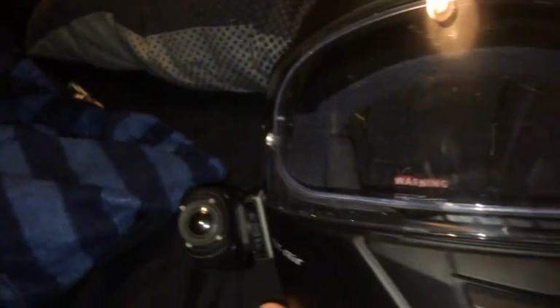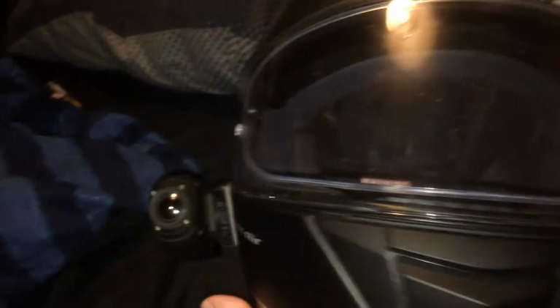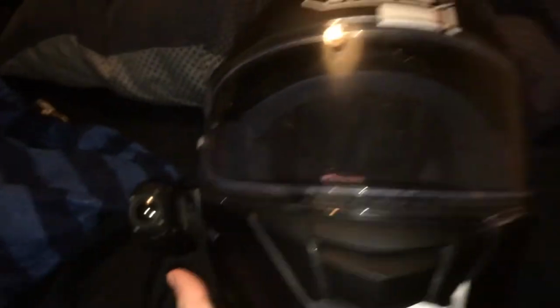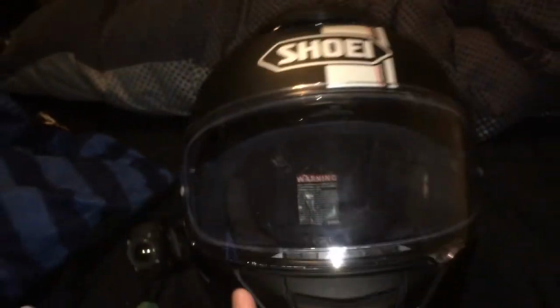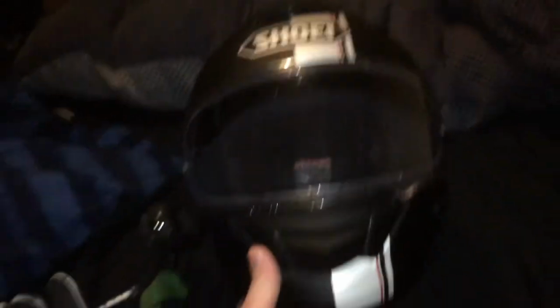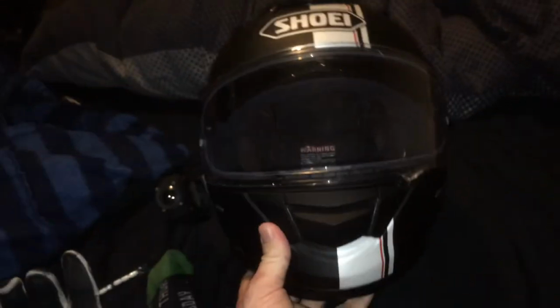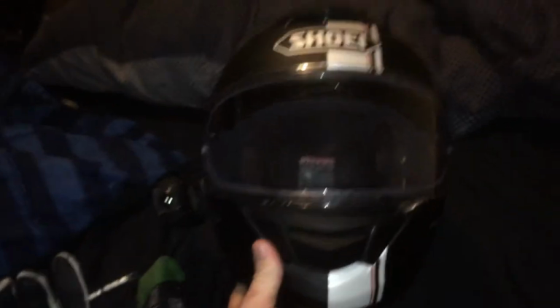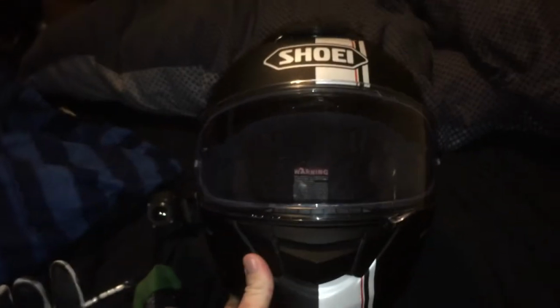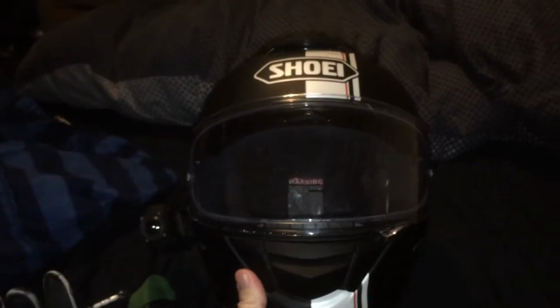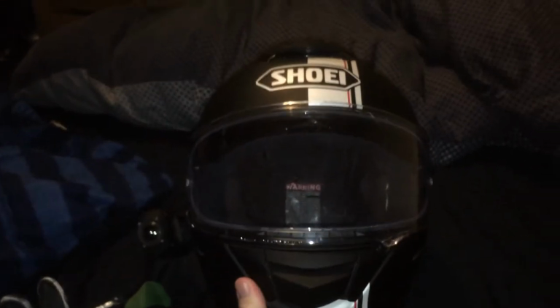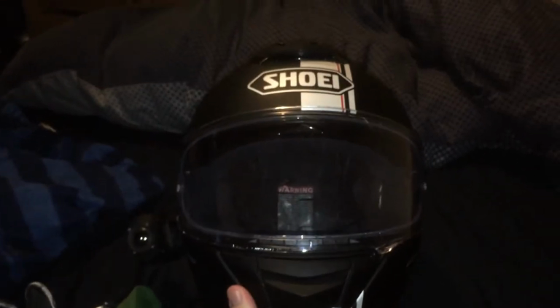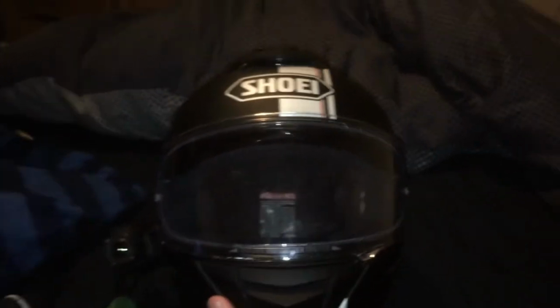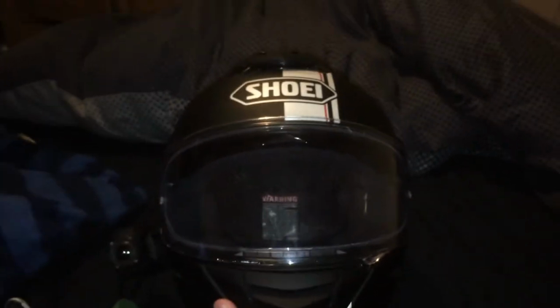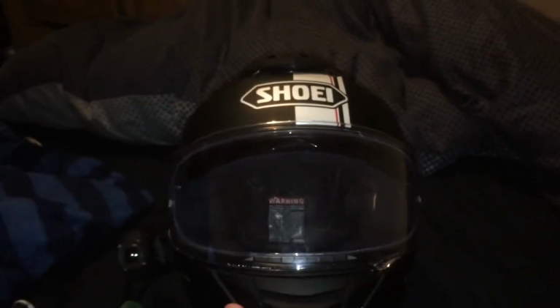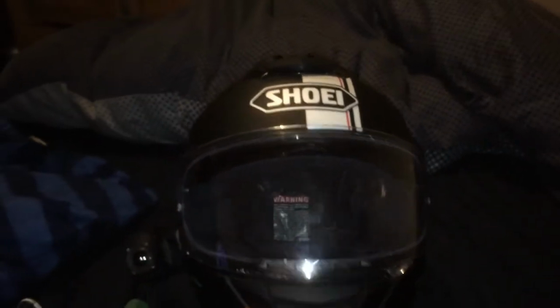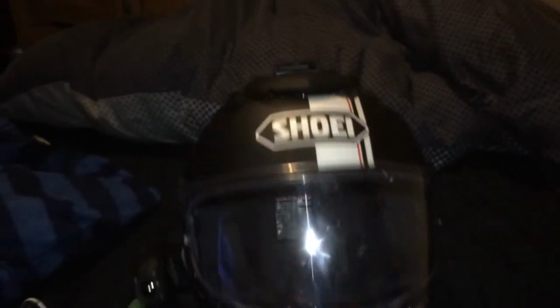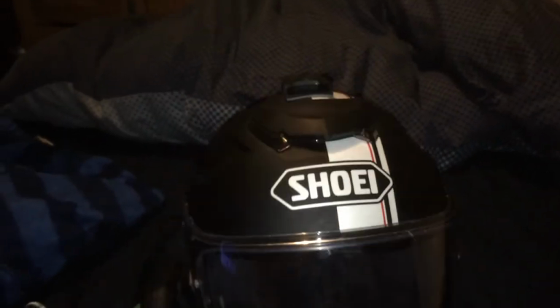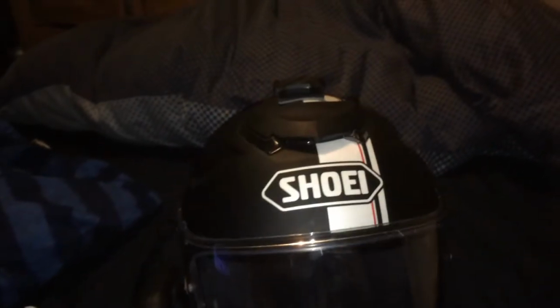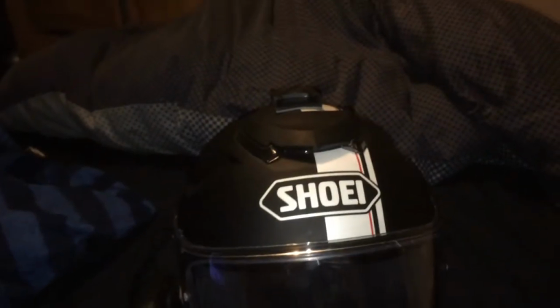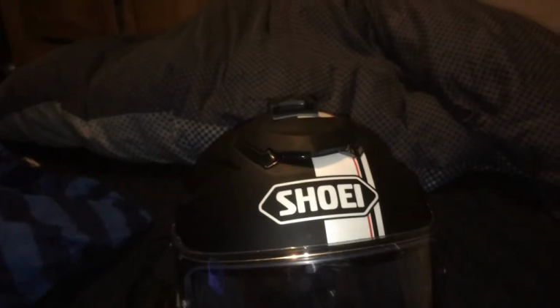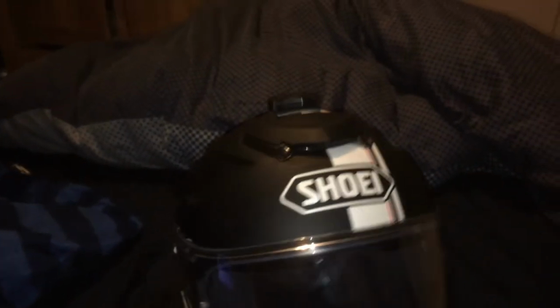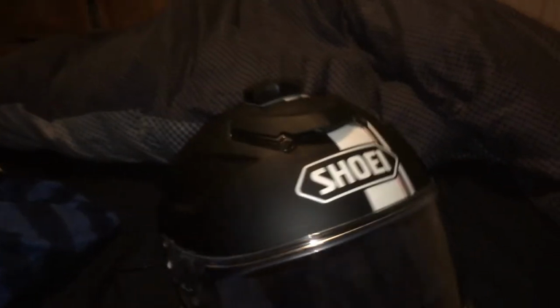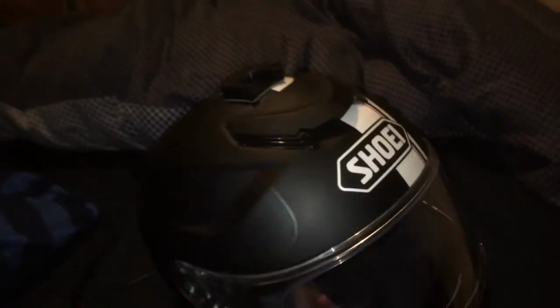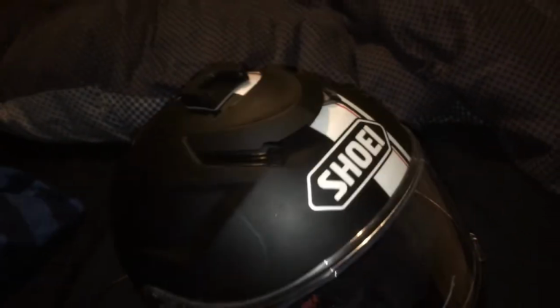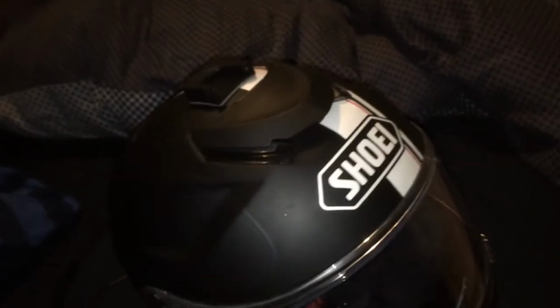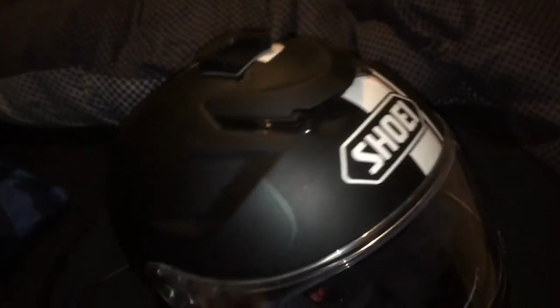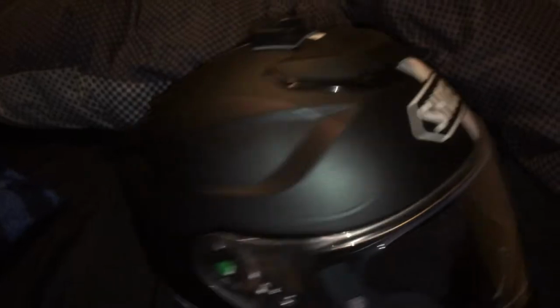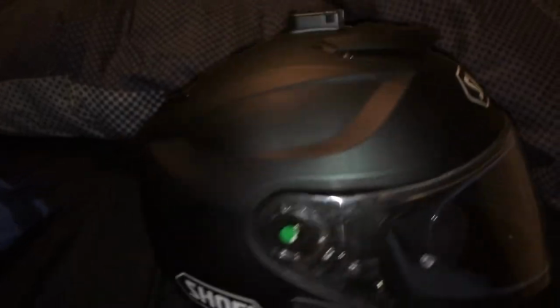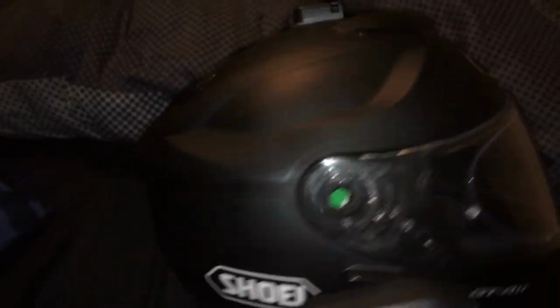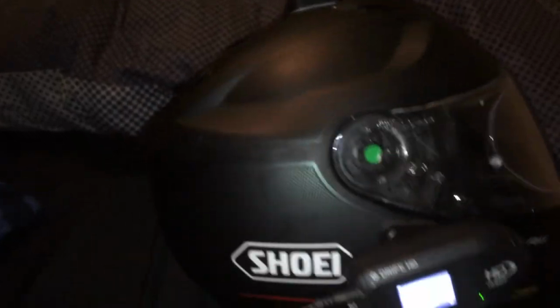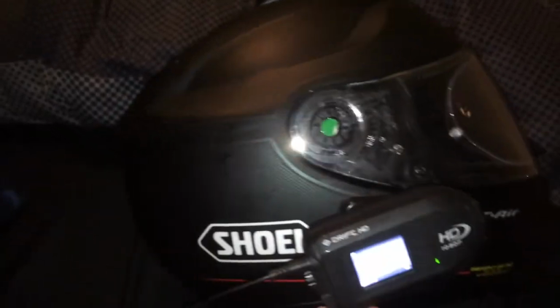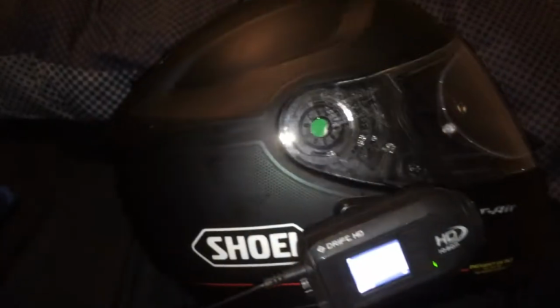As you can see, it's cool. It's a lovely helmet, this is.